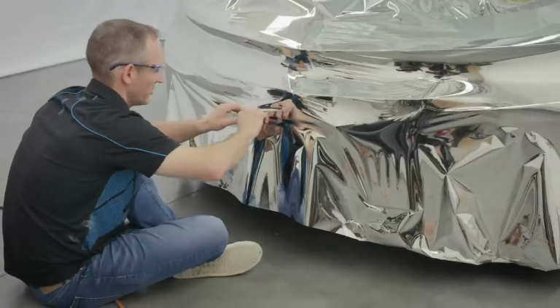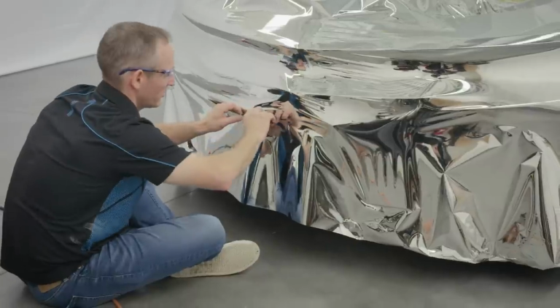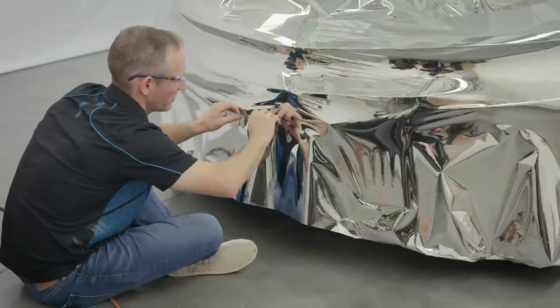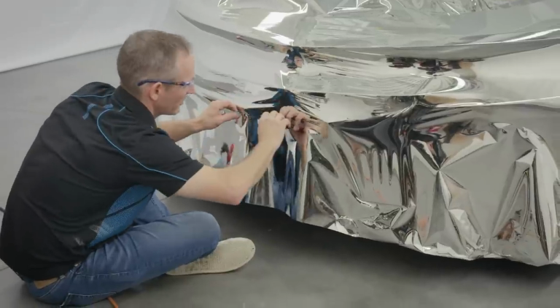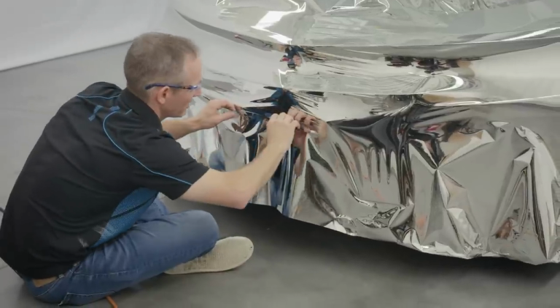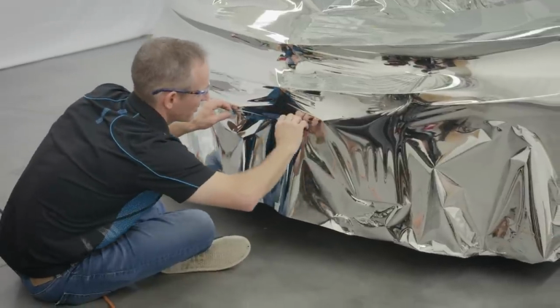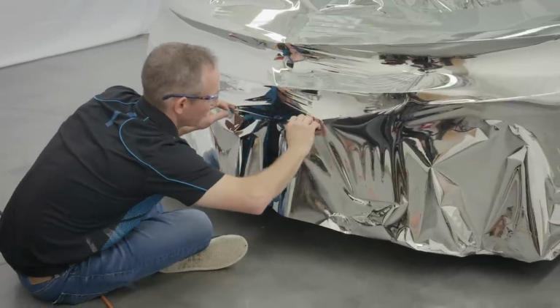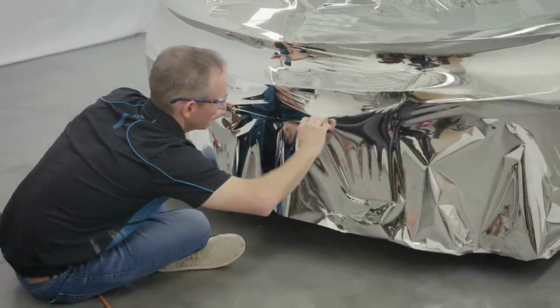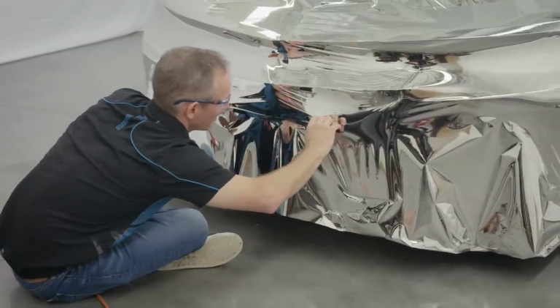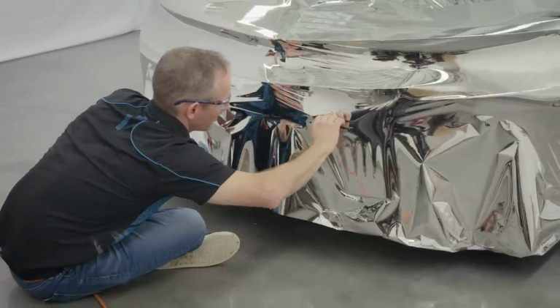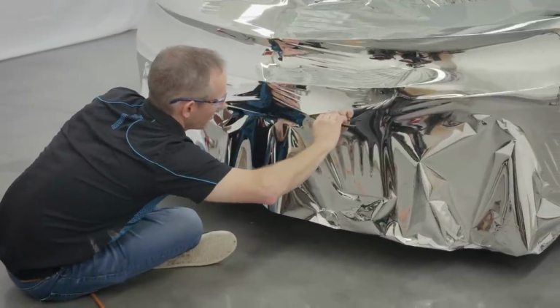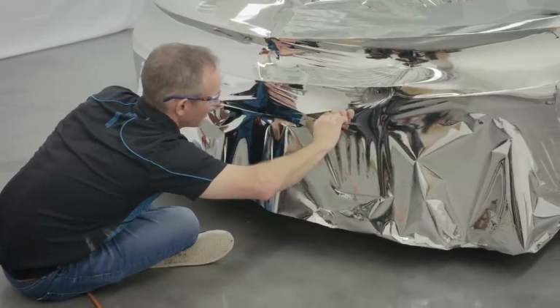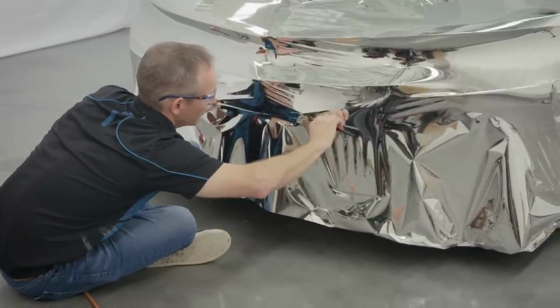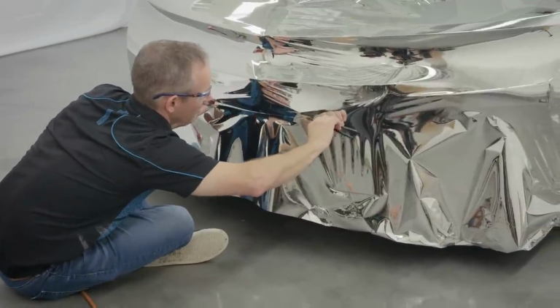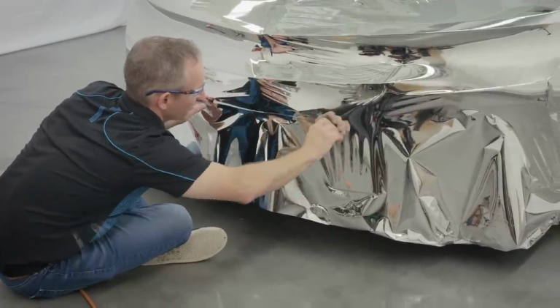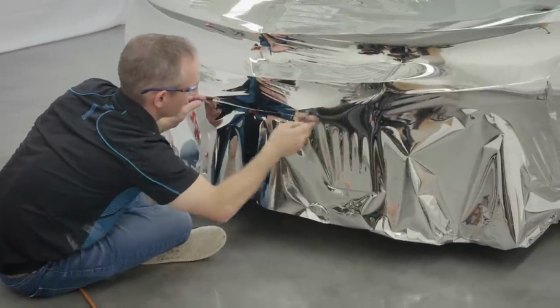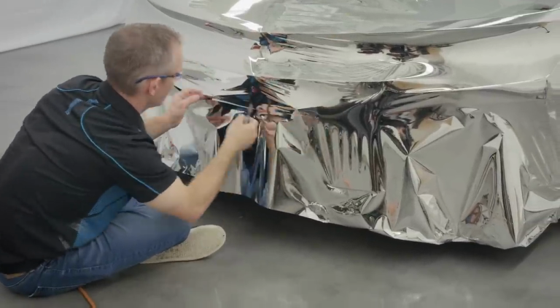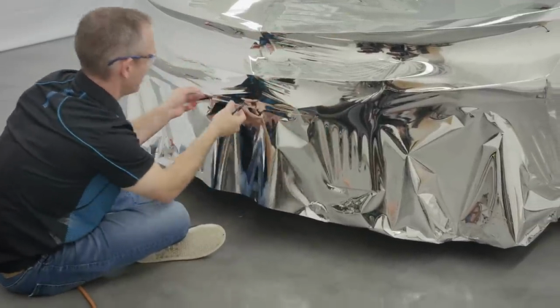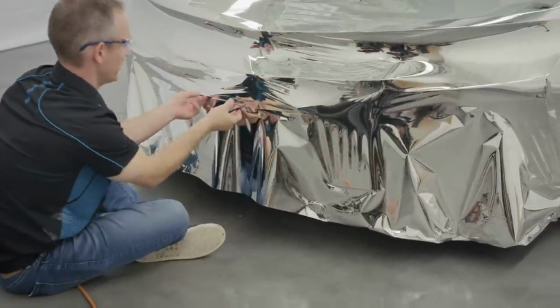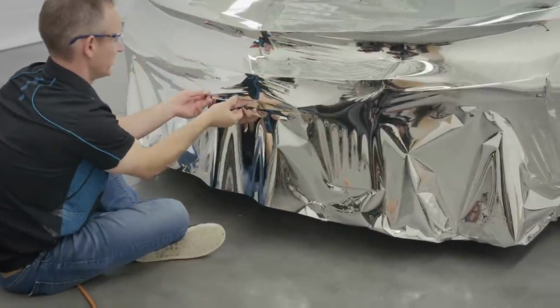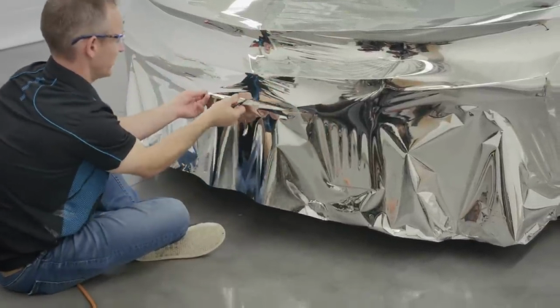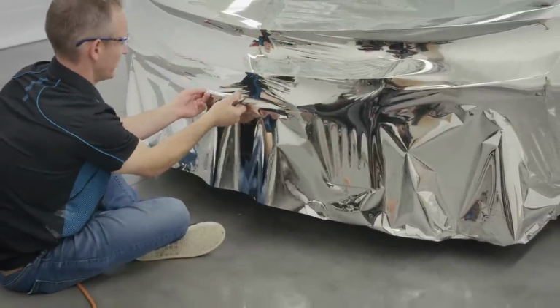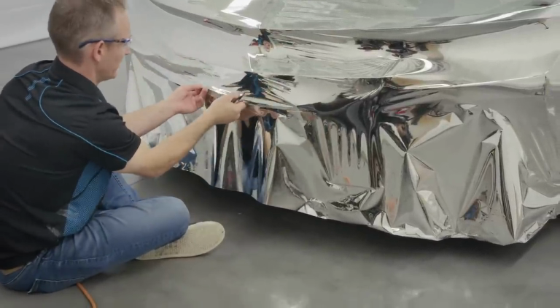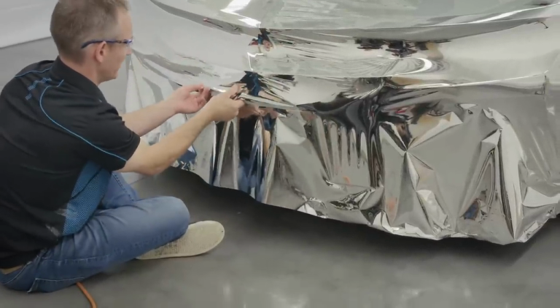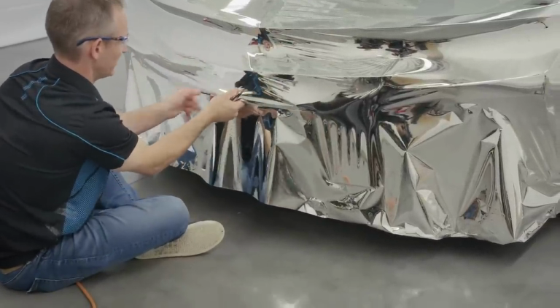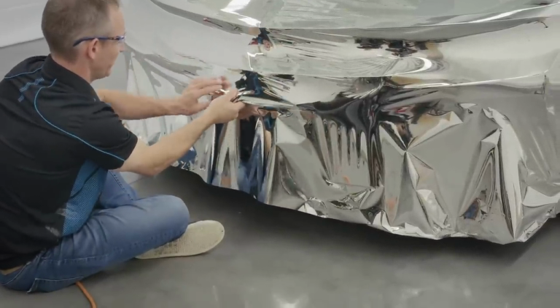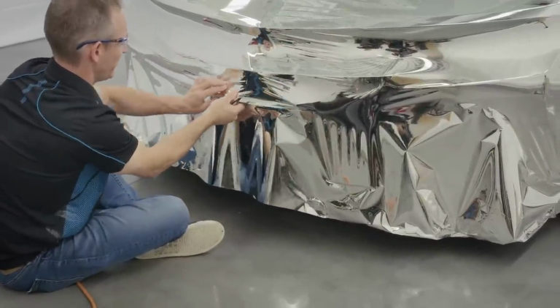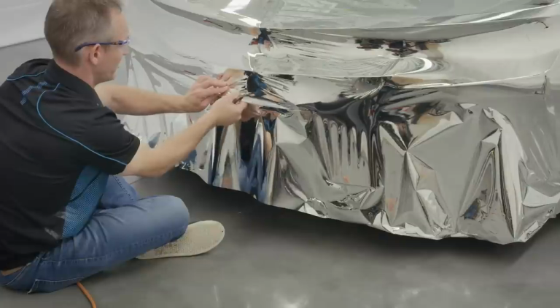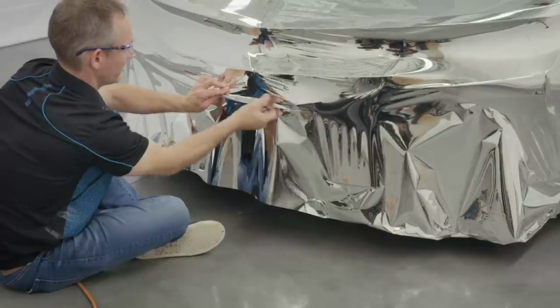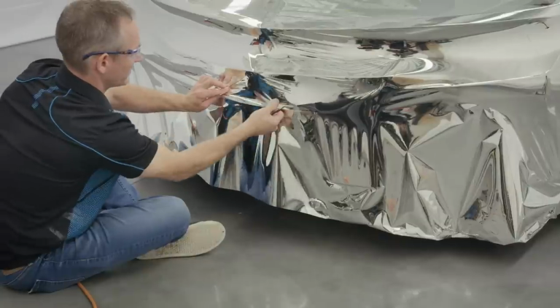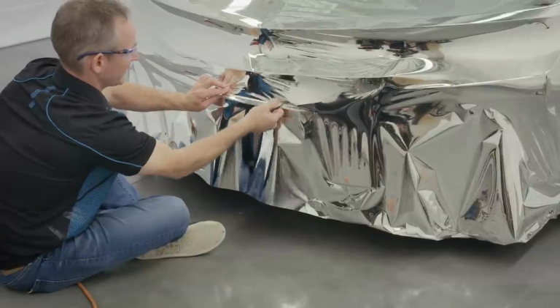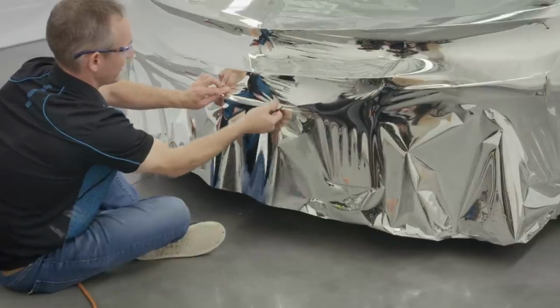Make any necessary relief cuts over areas where the film will not be applied, such as radiator grills. This will relax the material during installation.